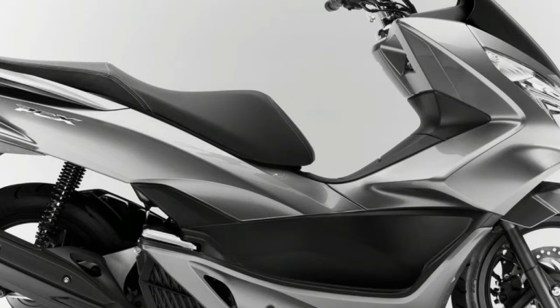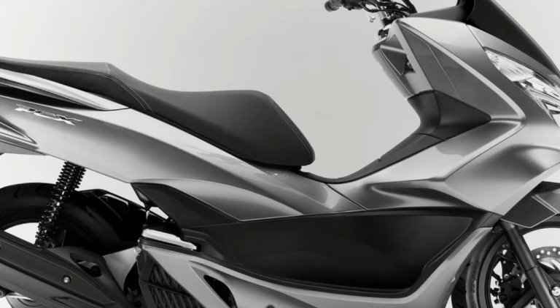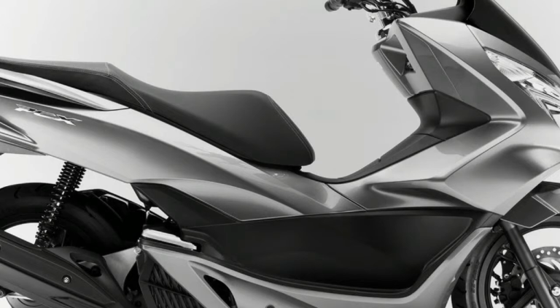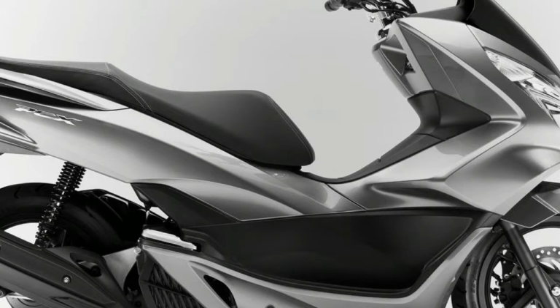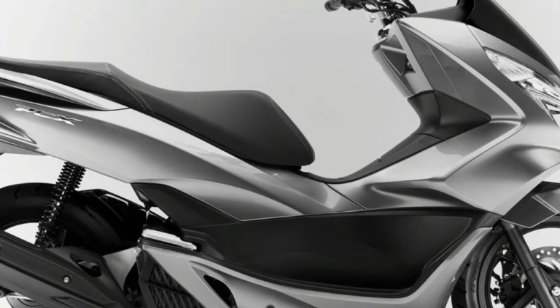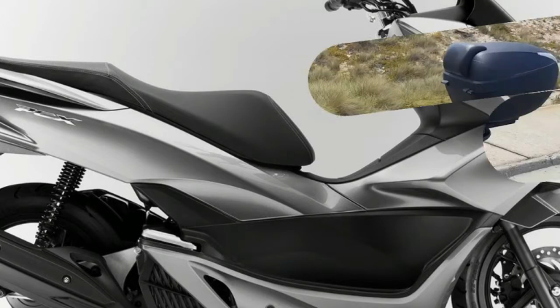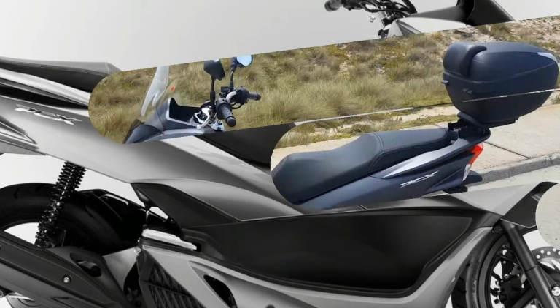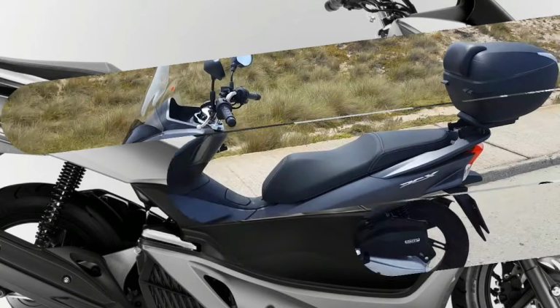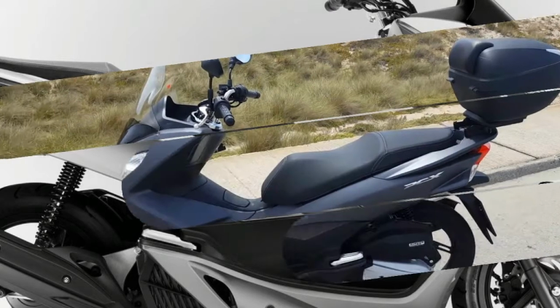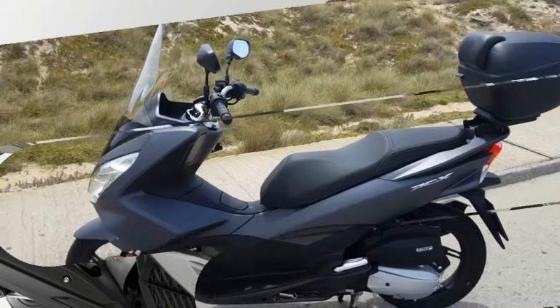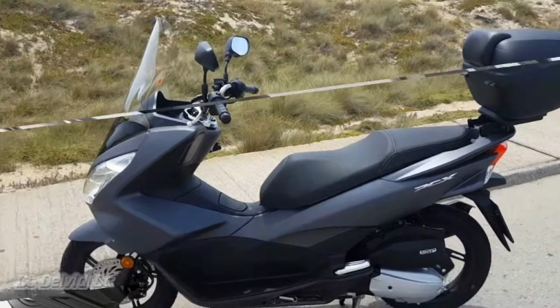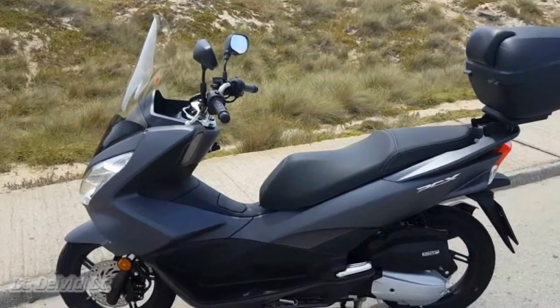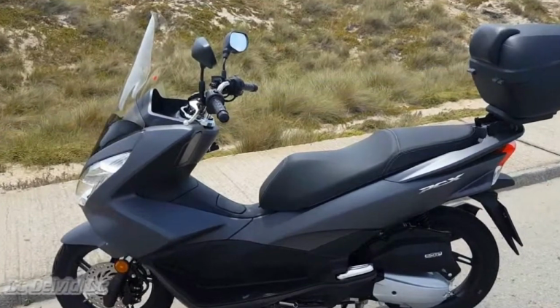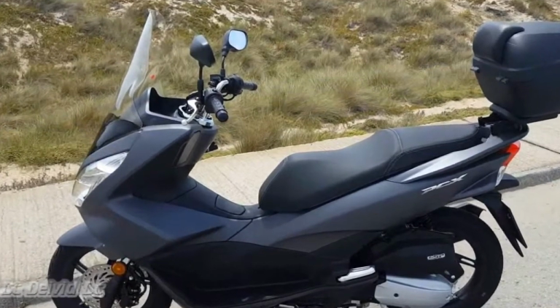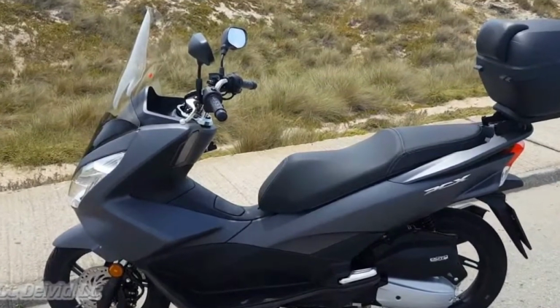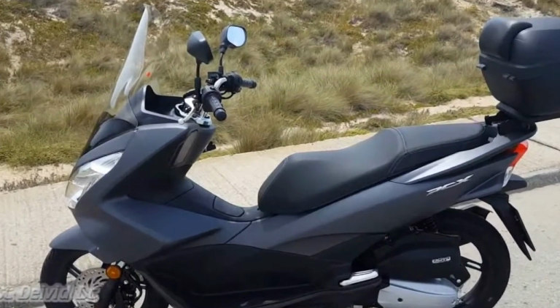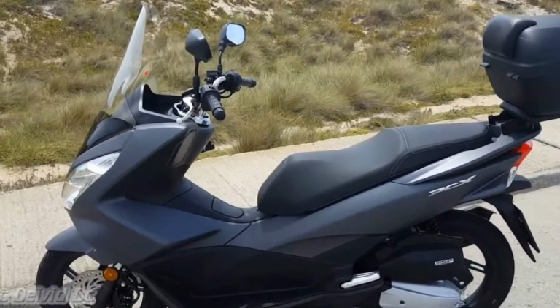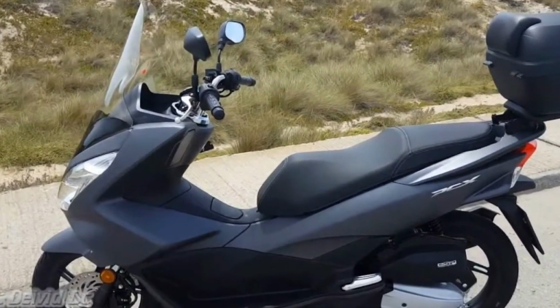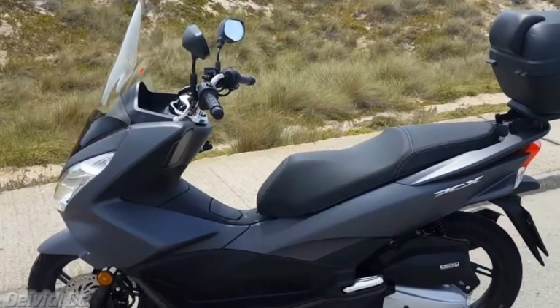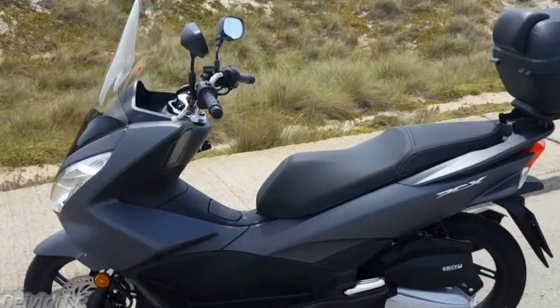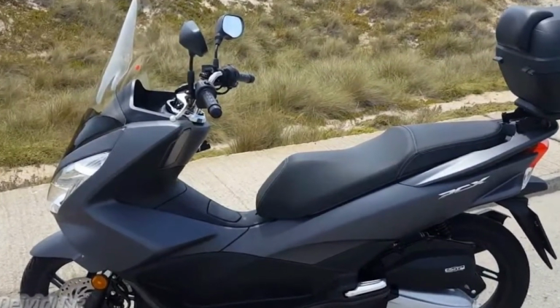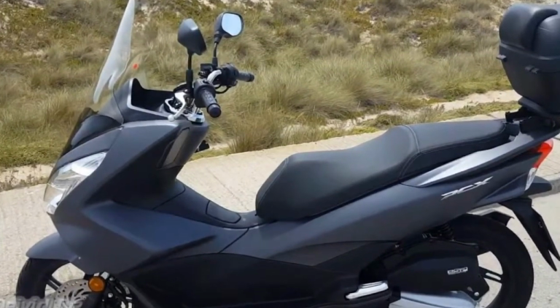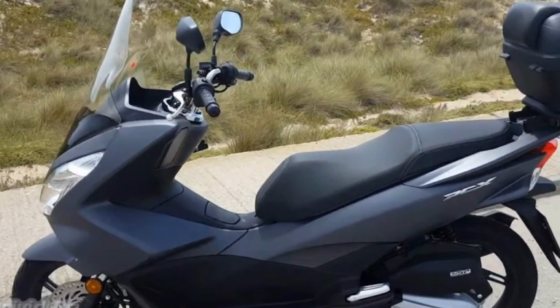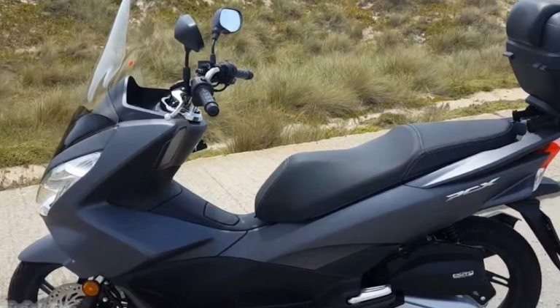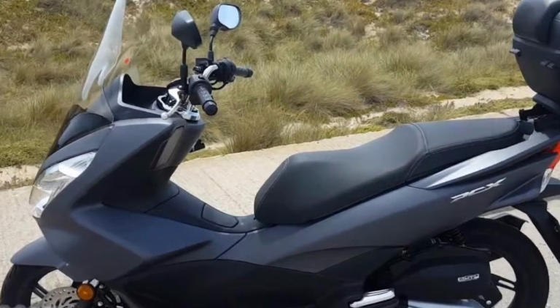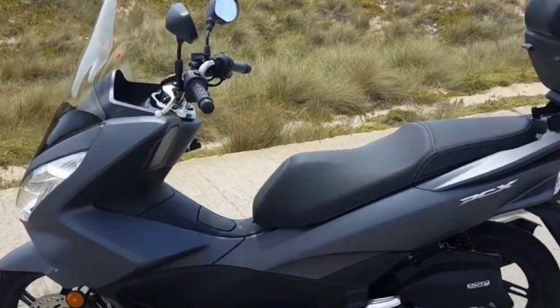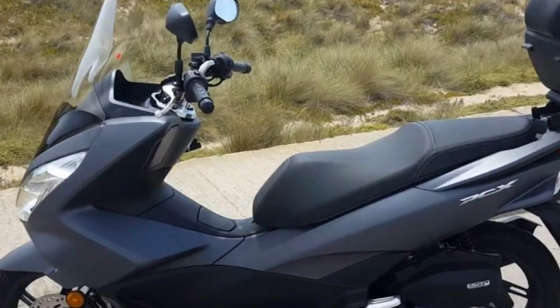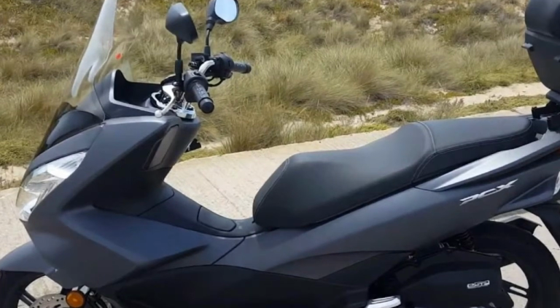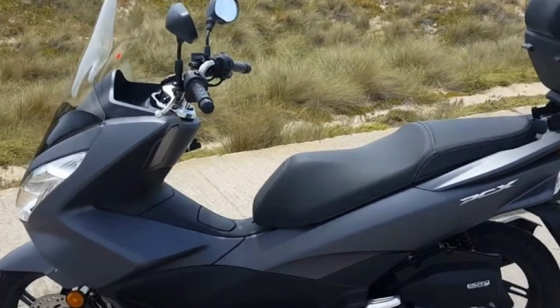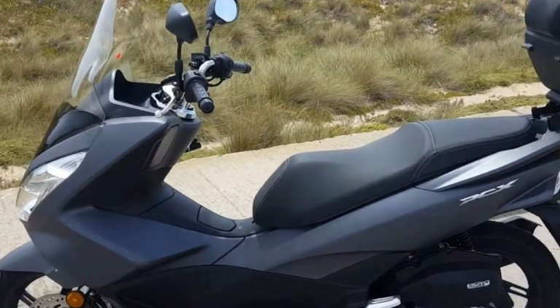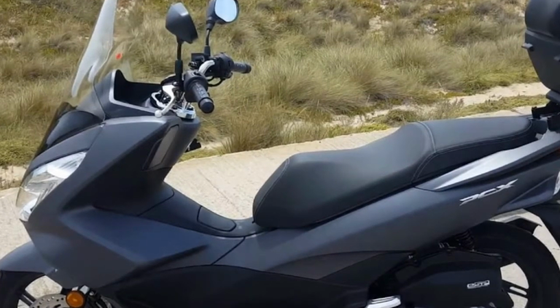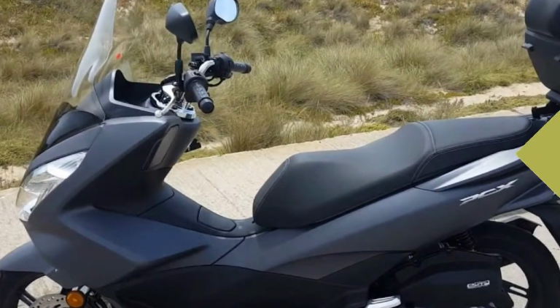The frame is the same as are some parts like the wheels, suspension, and handlebars, but a huge number of parts are new.